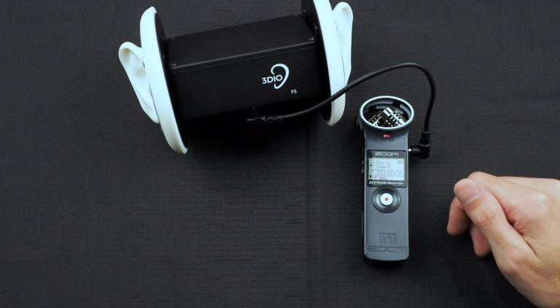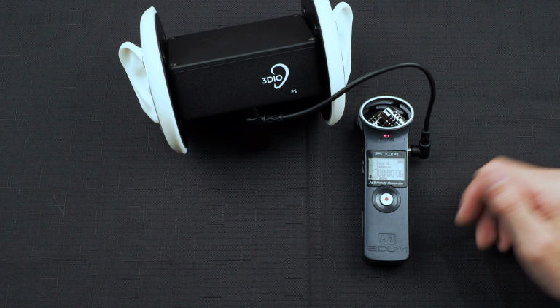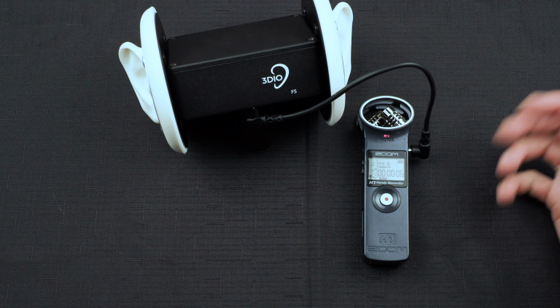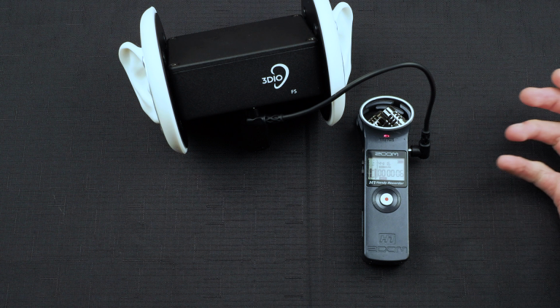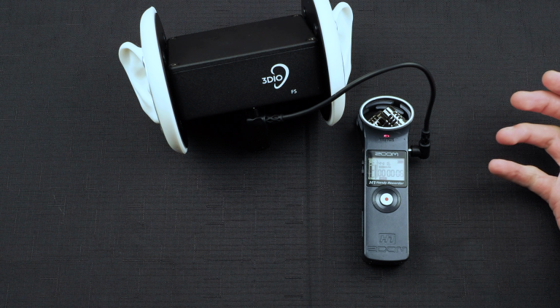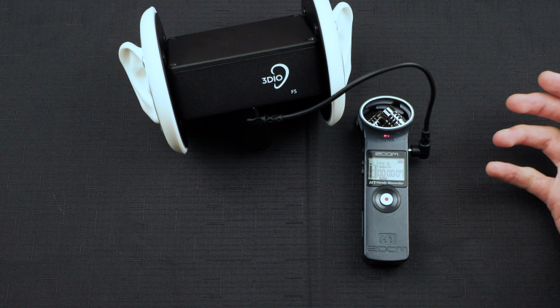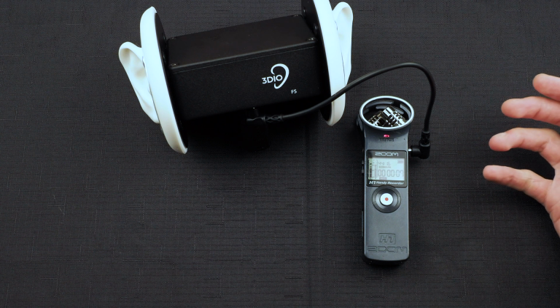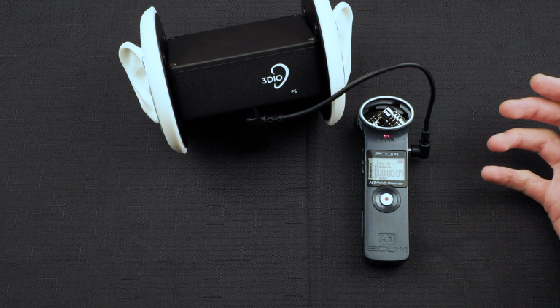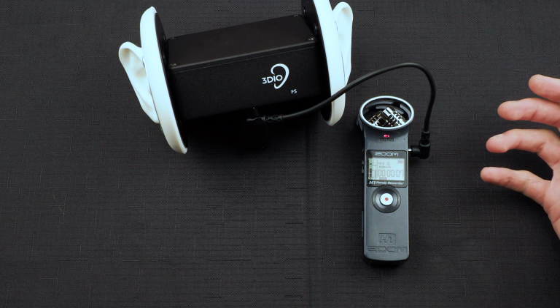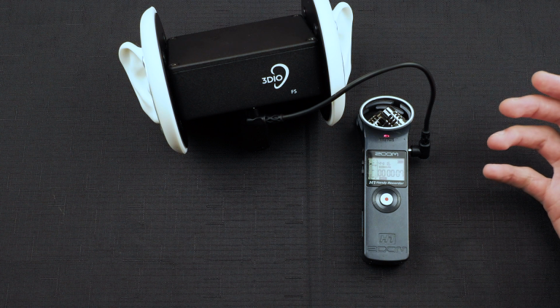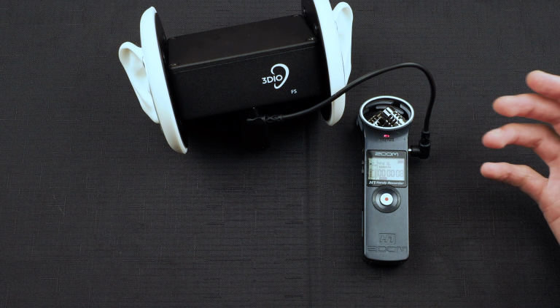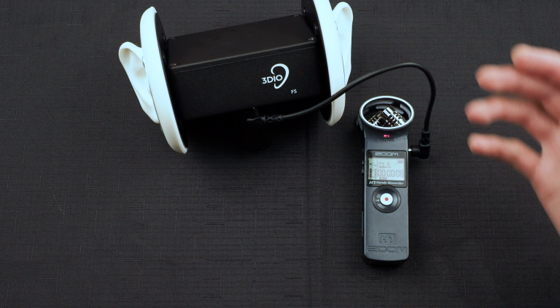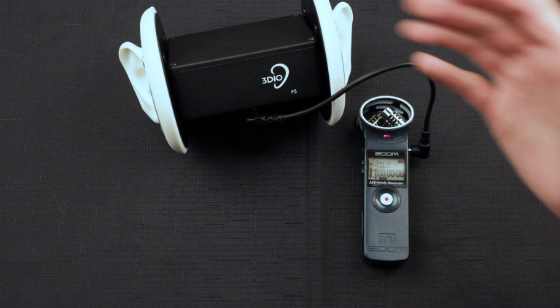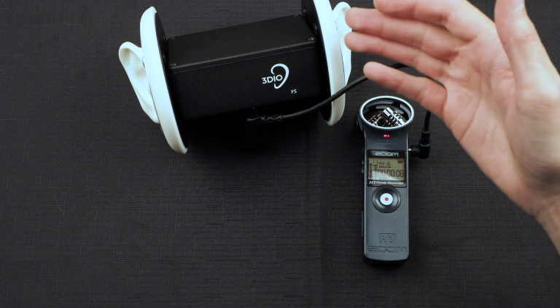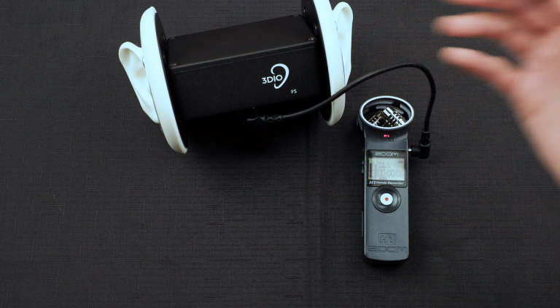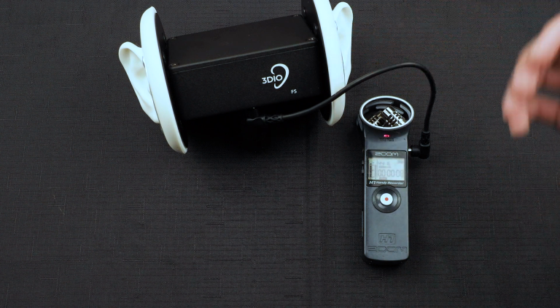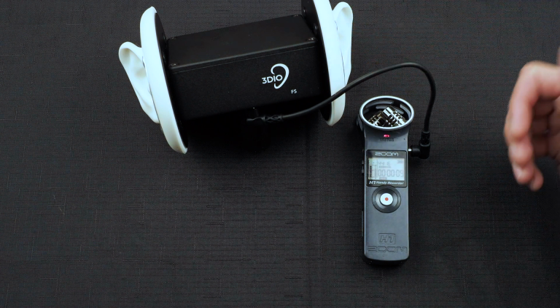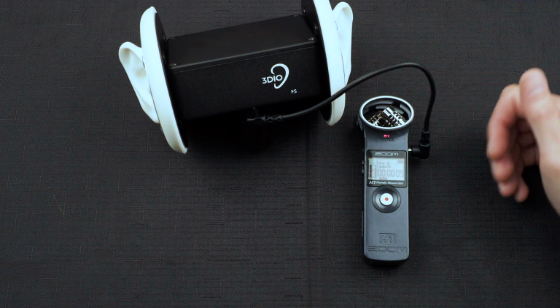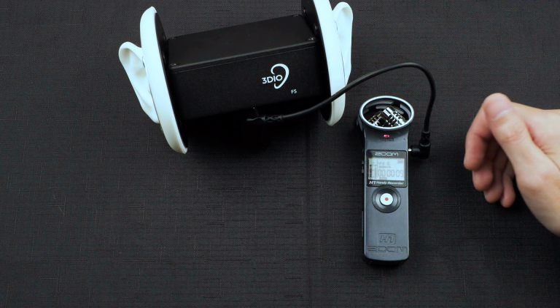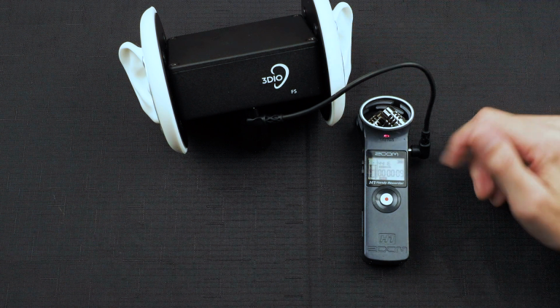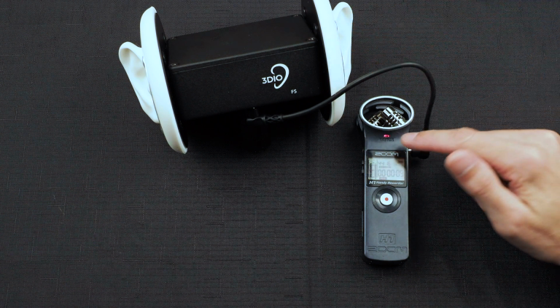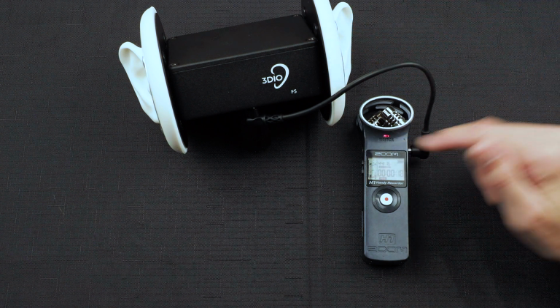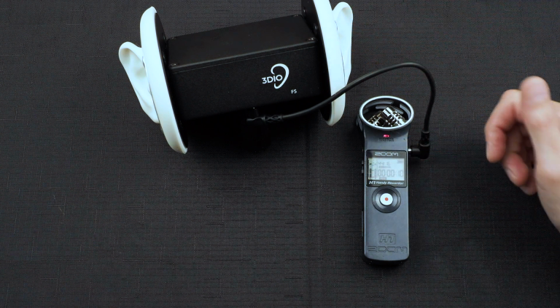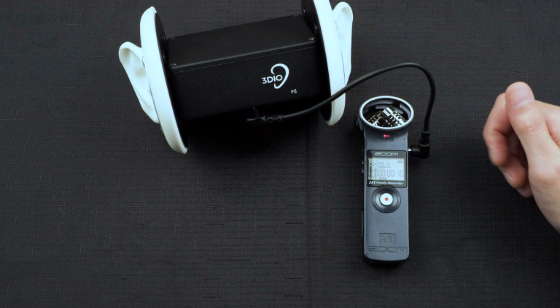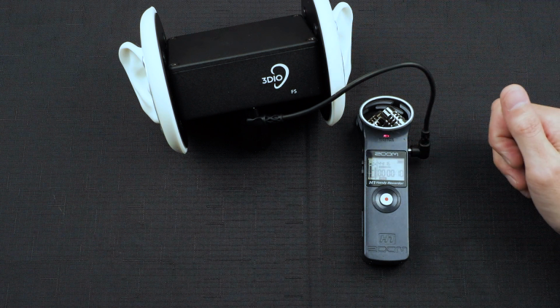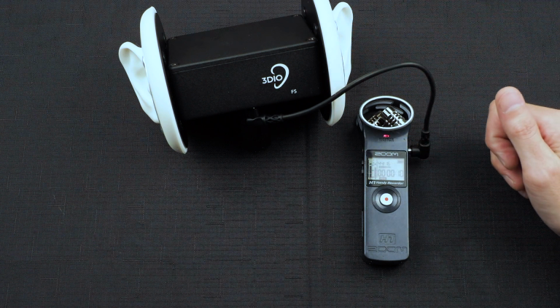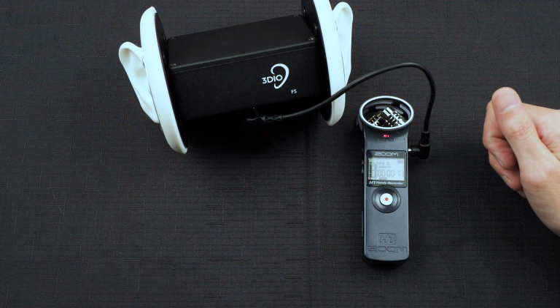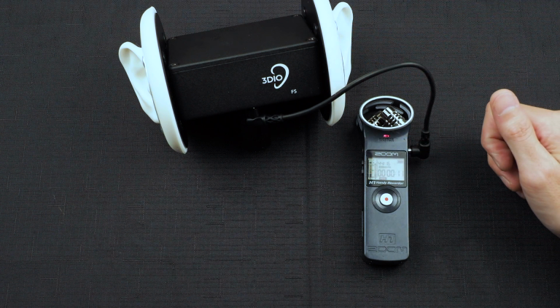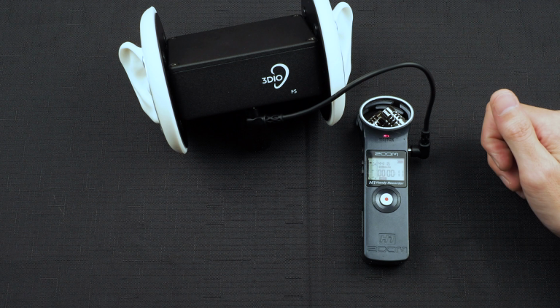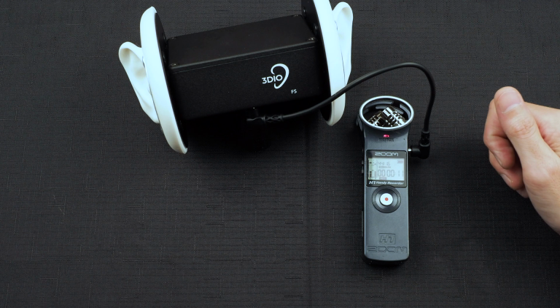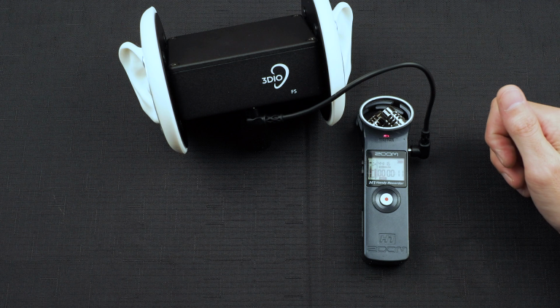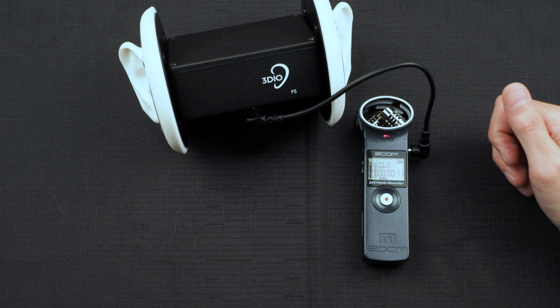And that's how you connect a FS series microphone to a digital recorder. Thanks for watching.